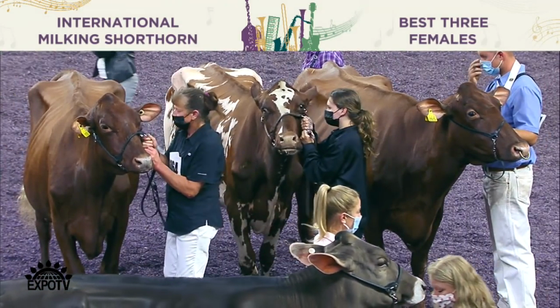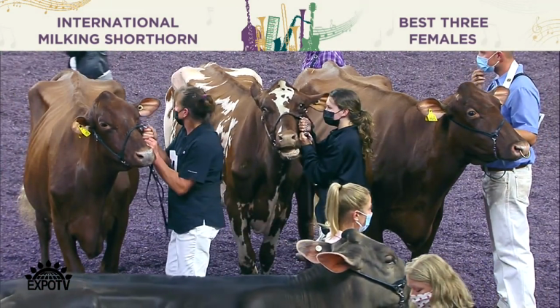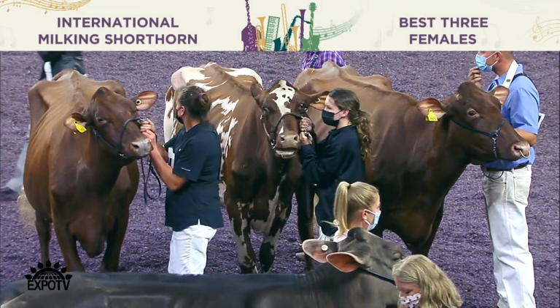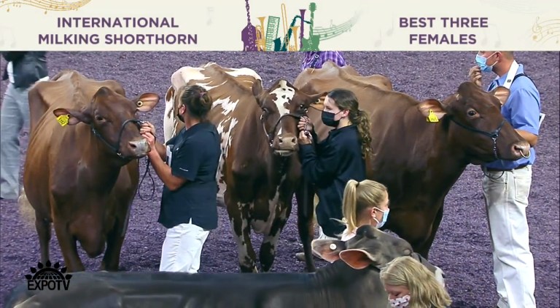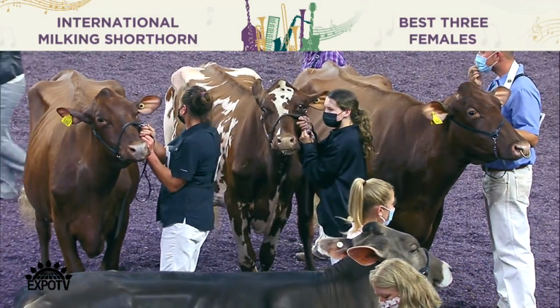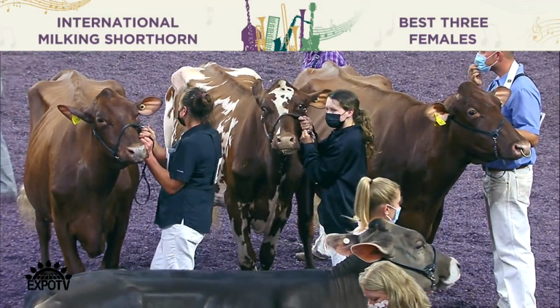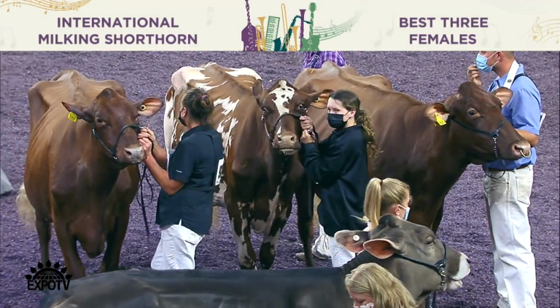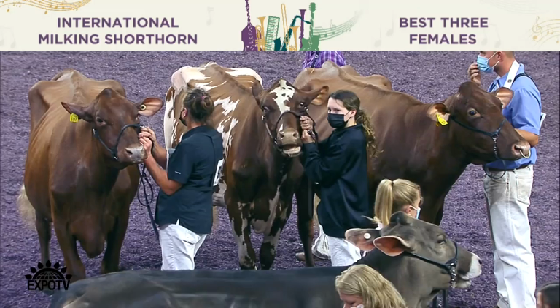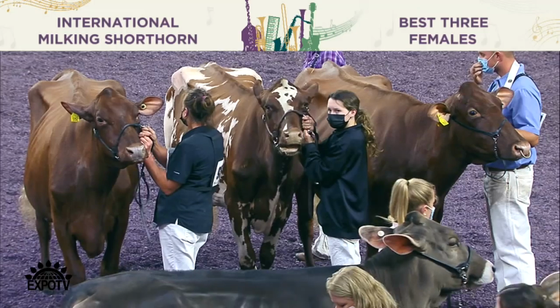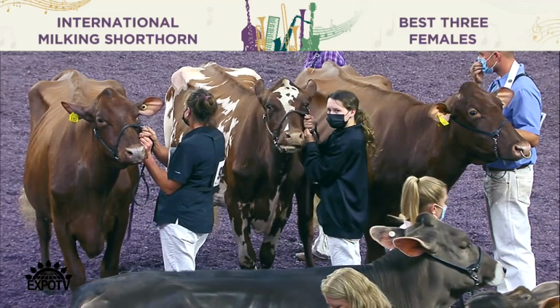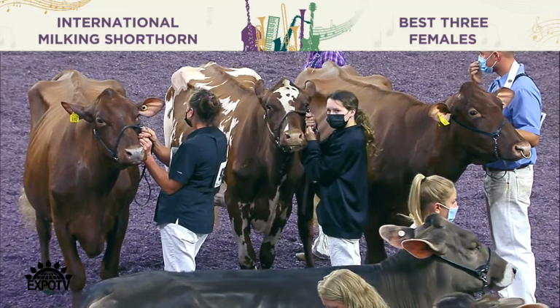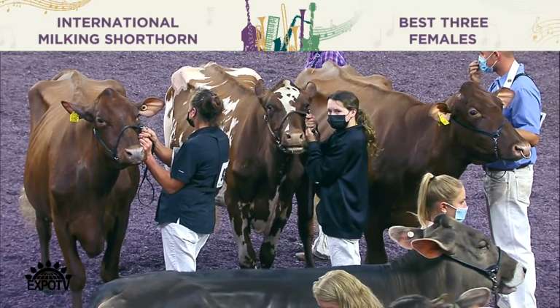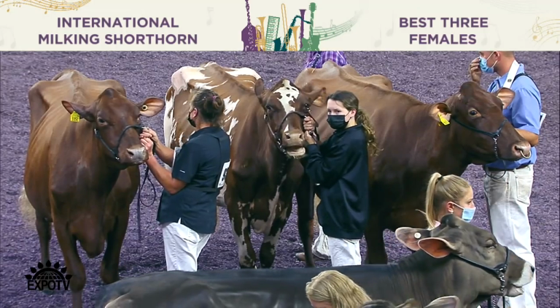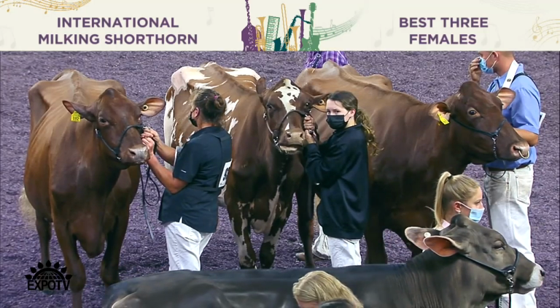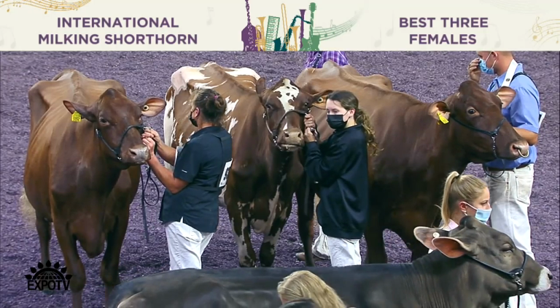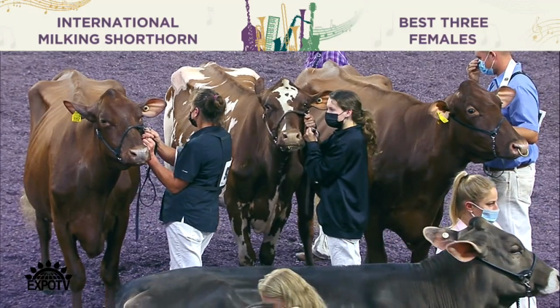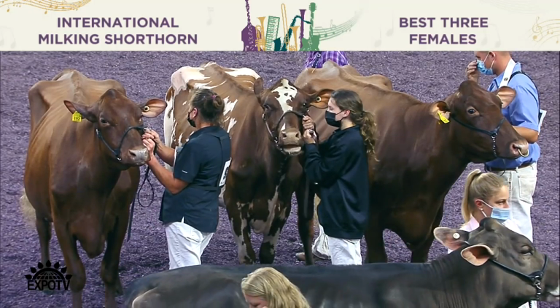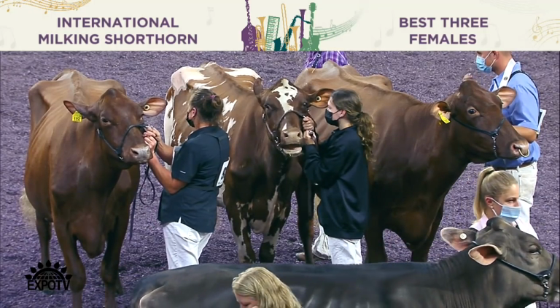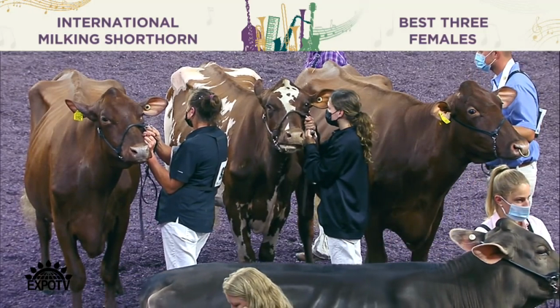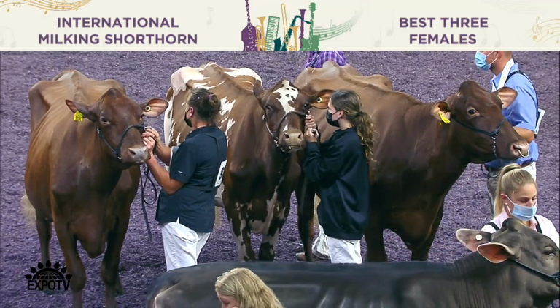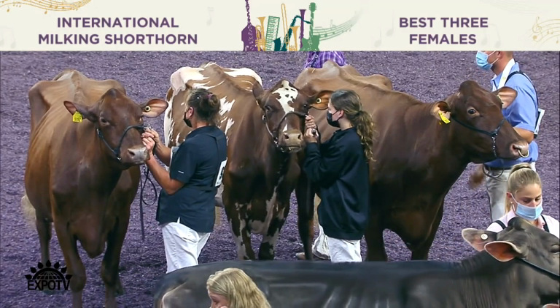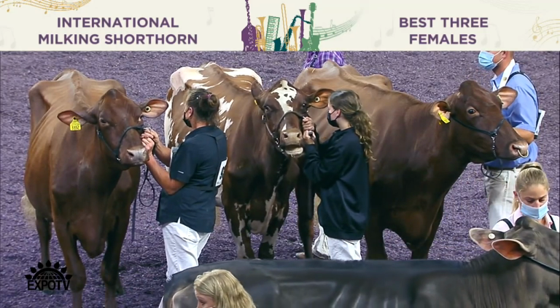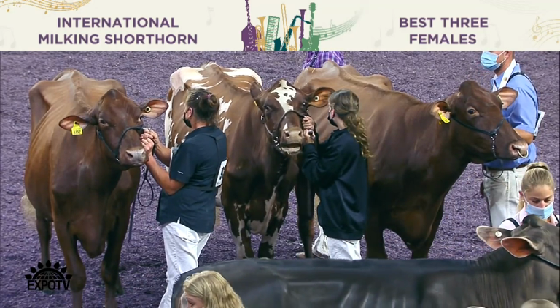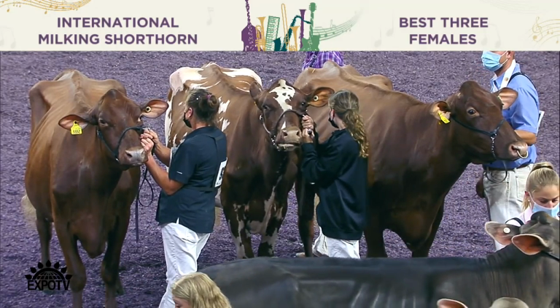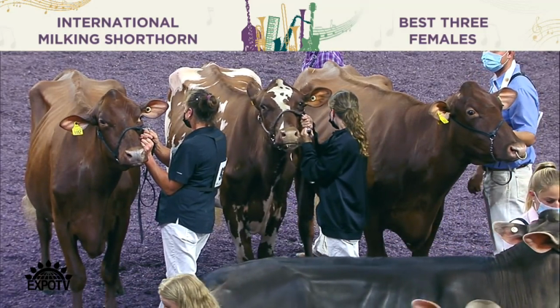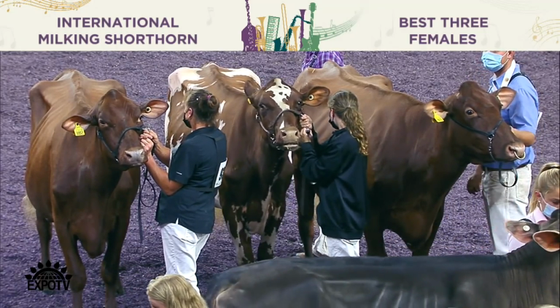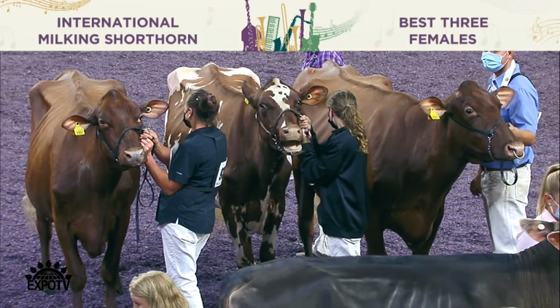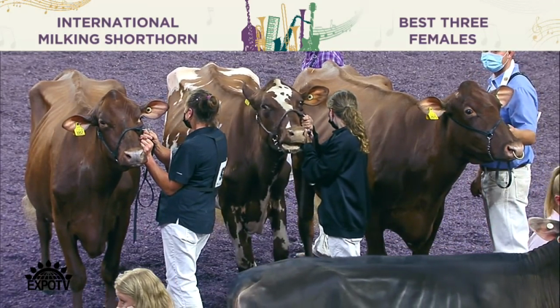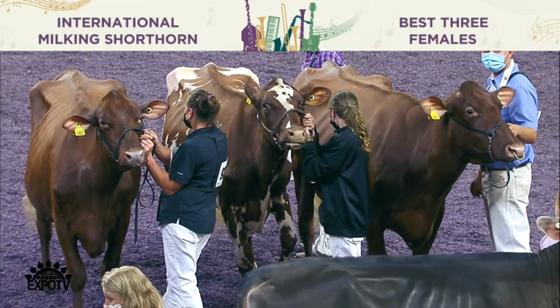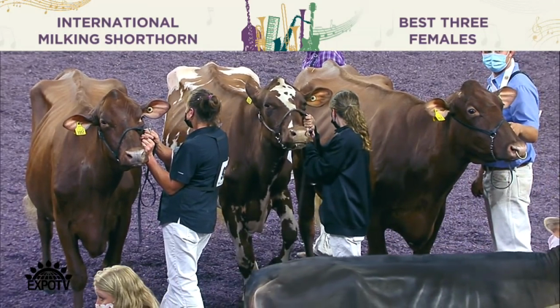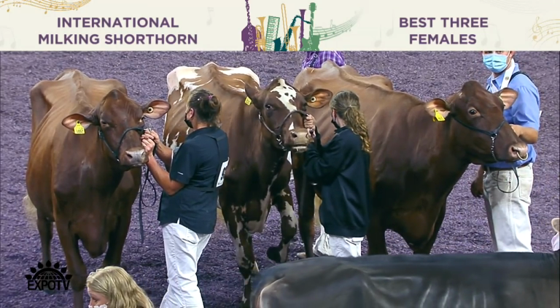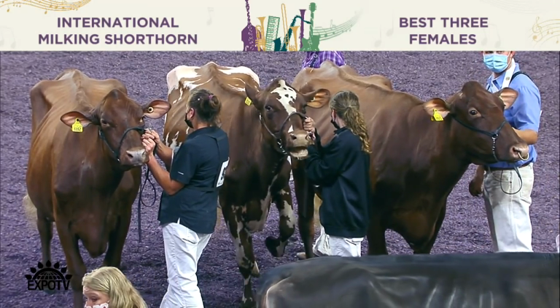It's that advantage she has today — her width through the floor of her chest — that takes her over another deep ribbed heifer we have coming along here in sixth. Sixth over seventh, the heifer we moved up in the class right here at the end.